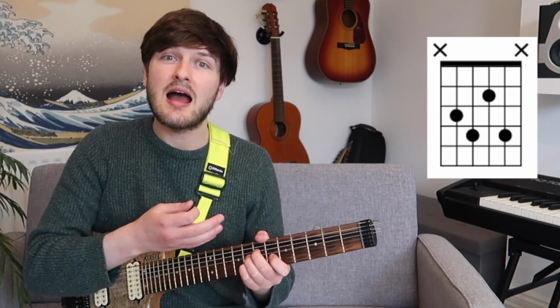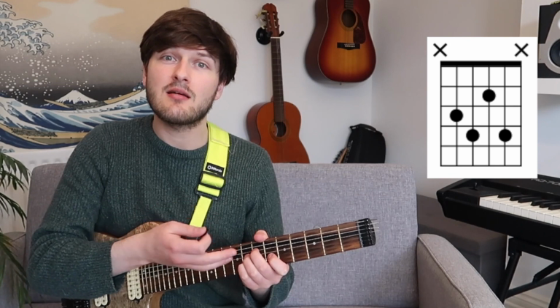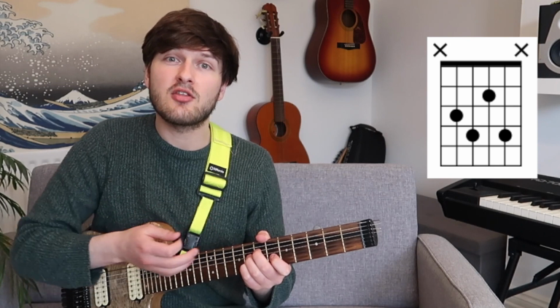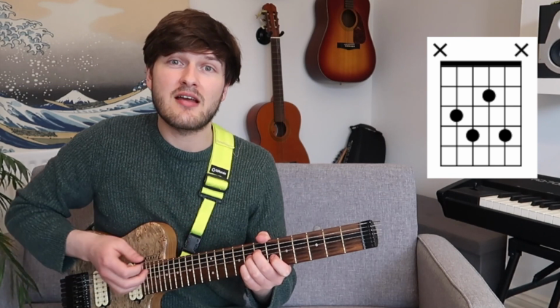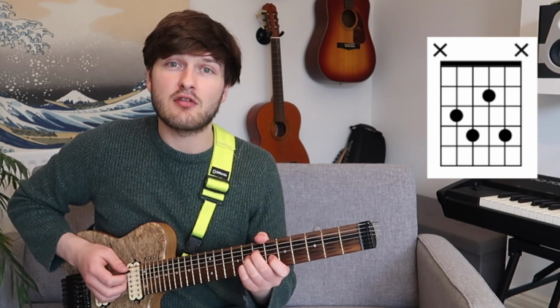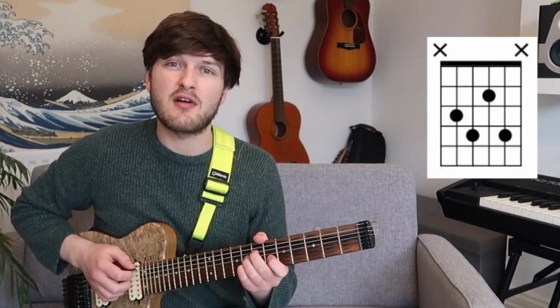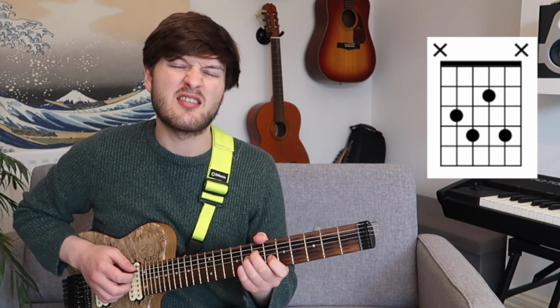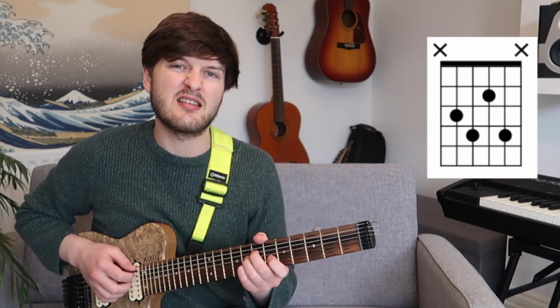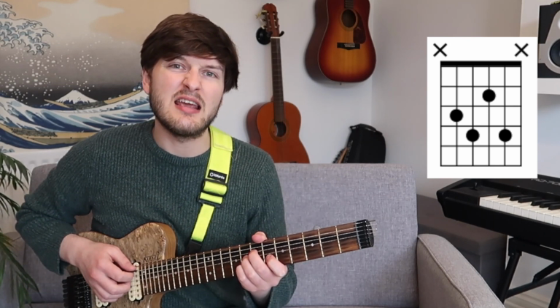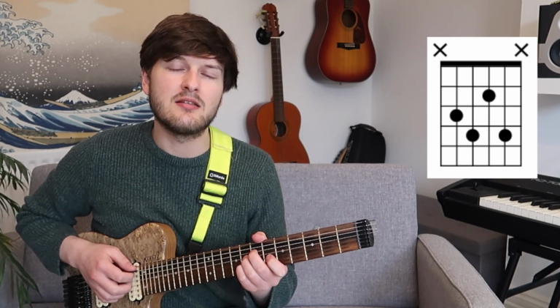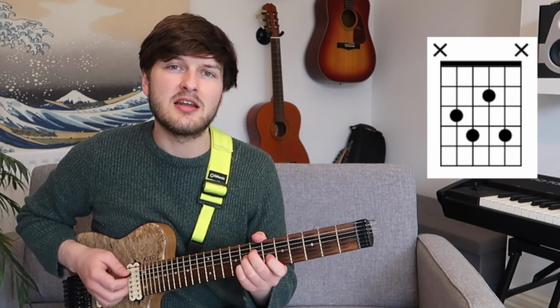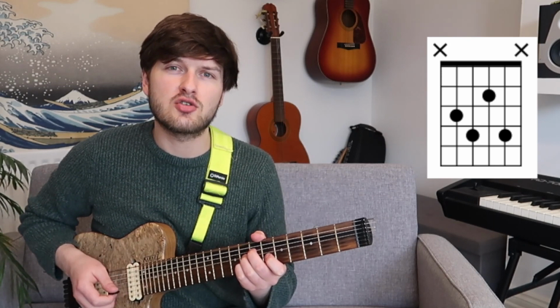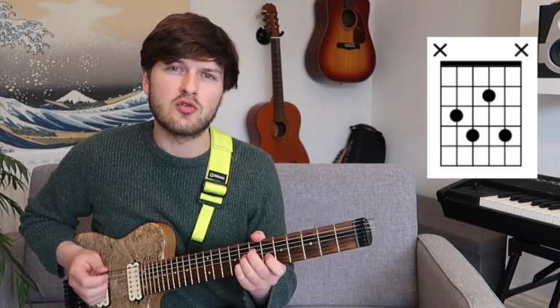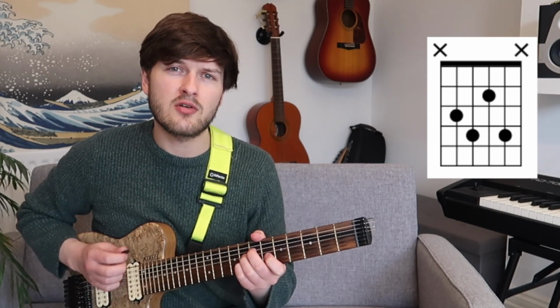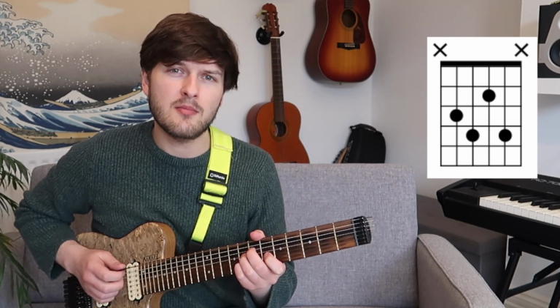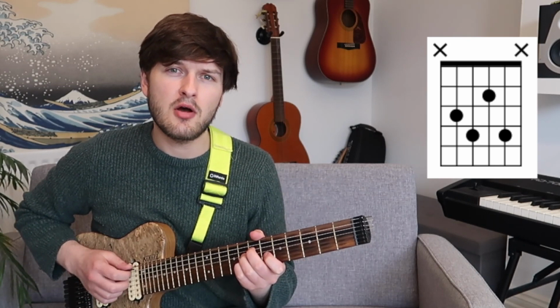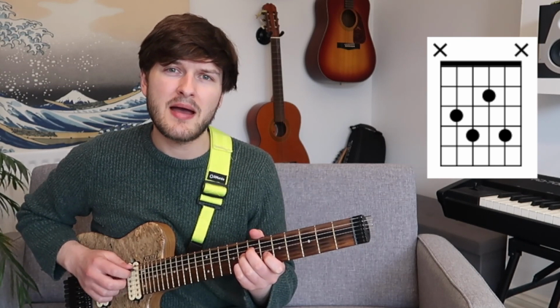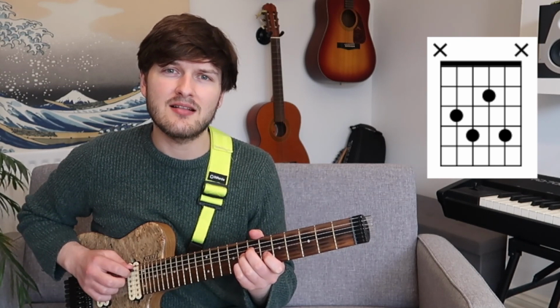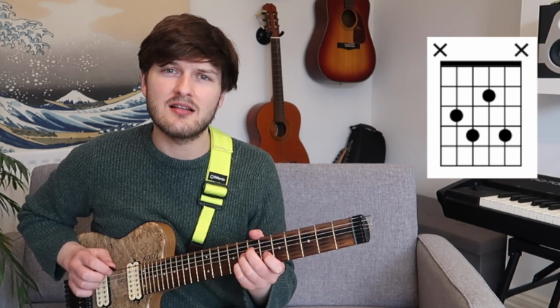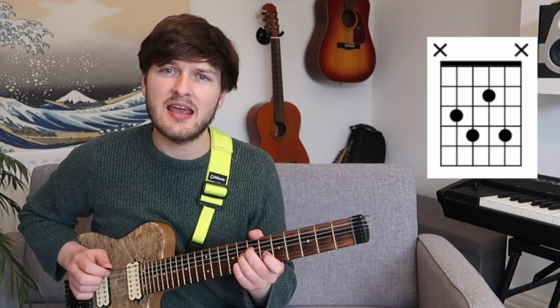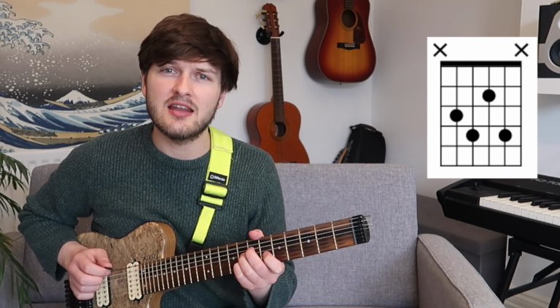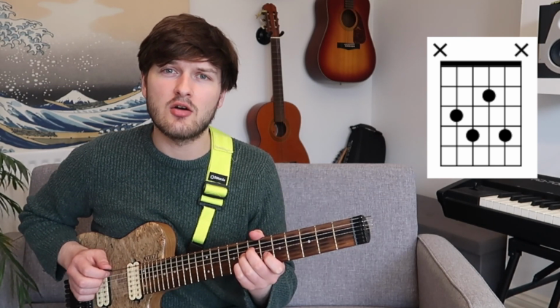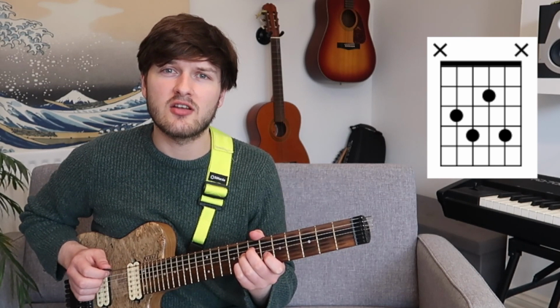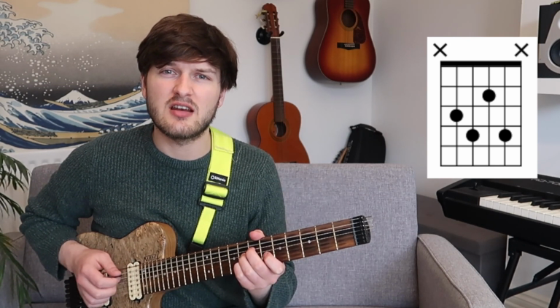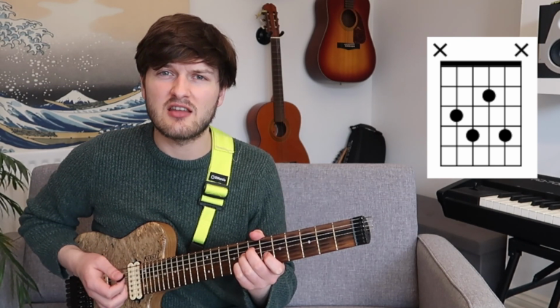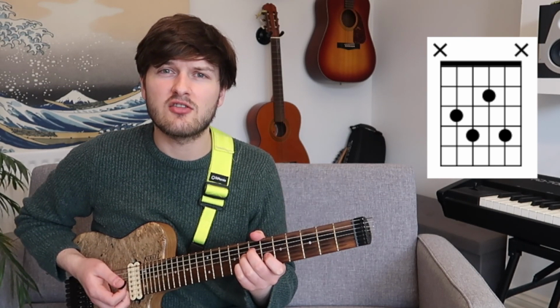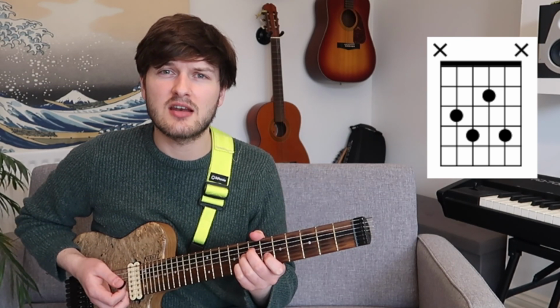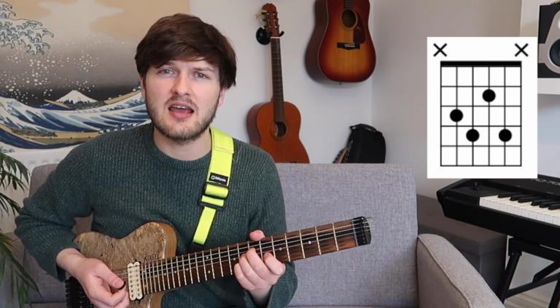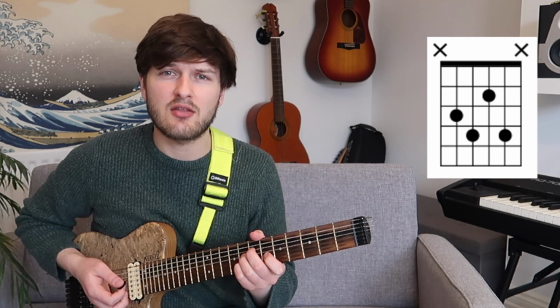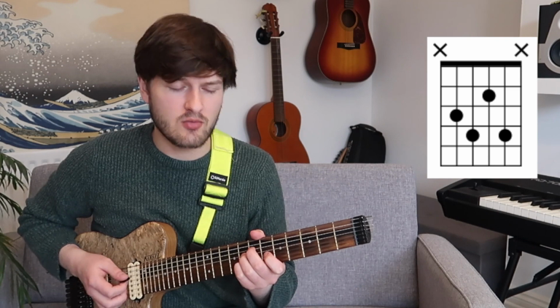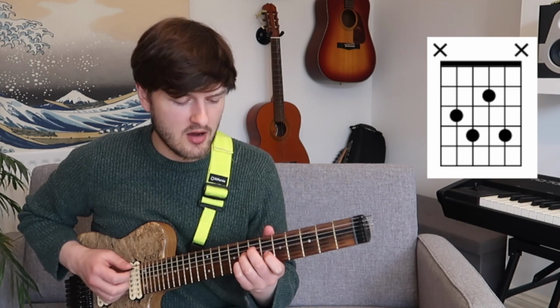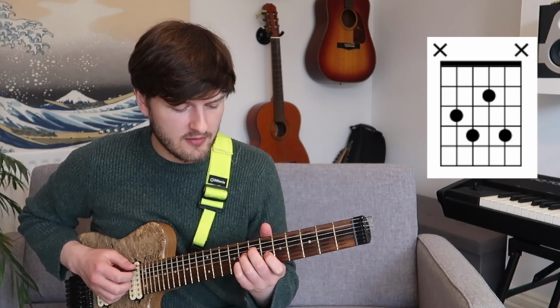As I'm on the seventh fret, this is an E diminished chord, so I'm going to put a pedal E note underneath it so you can hear how this works.